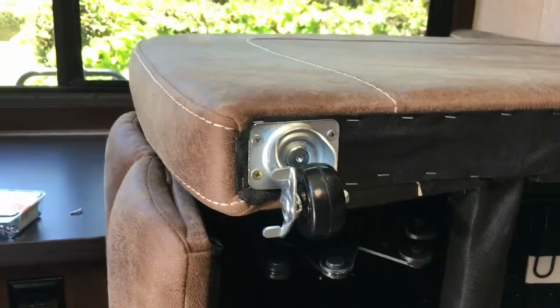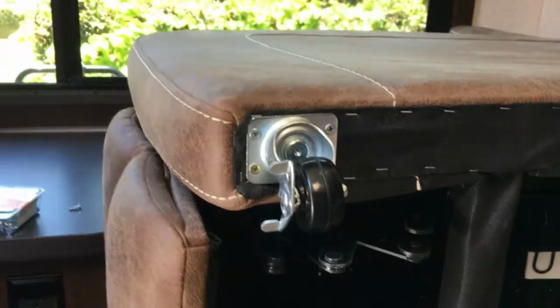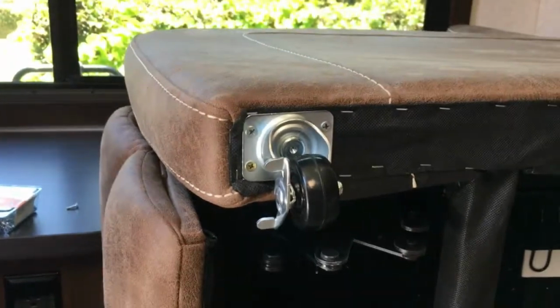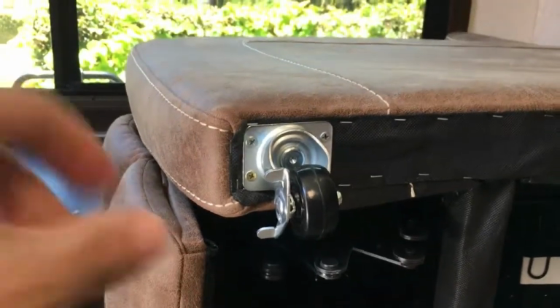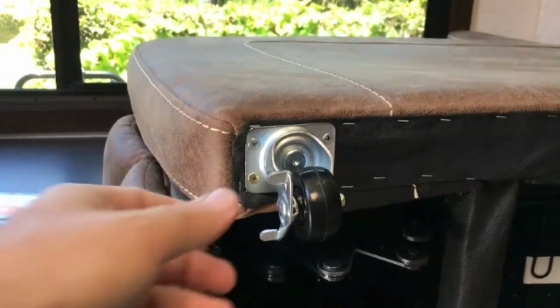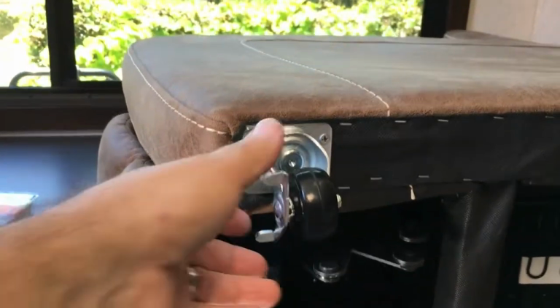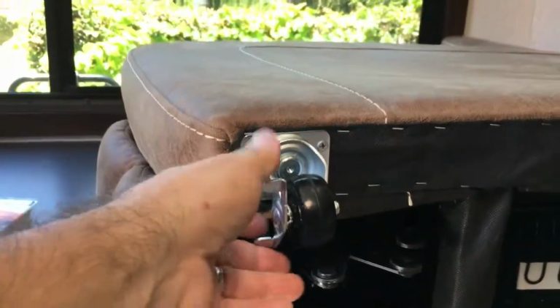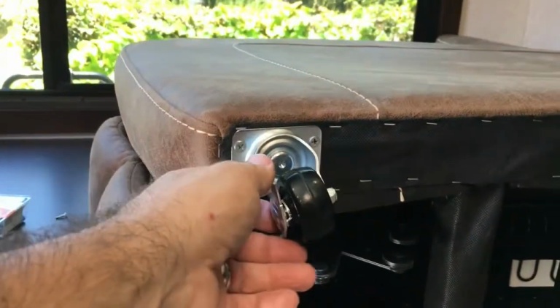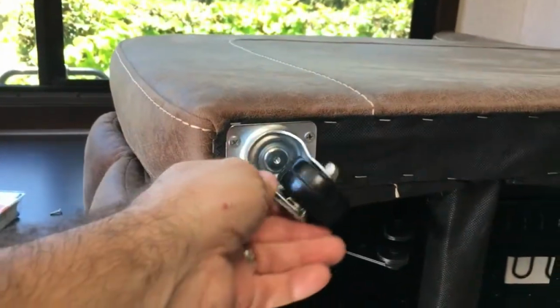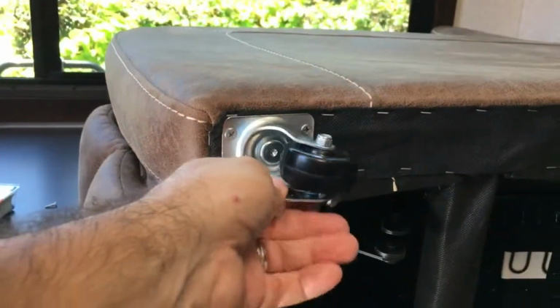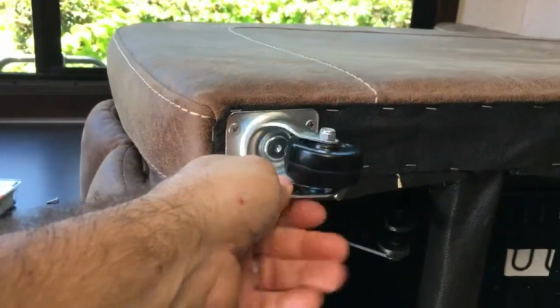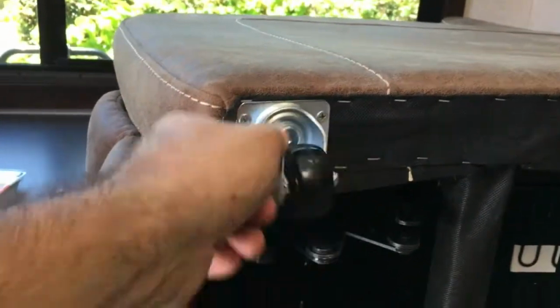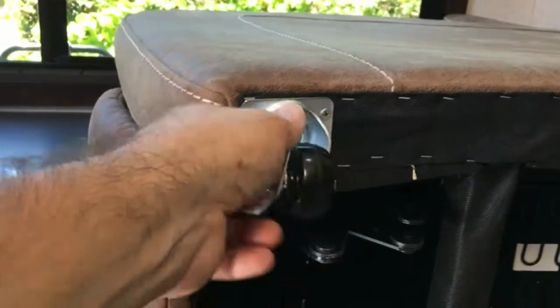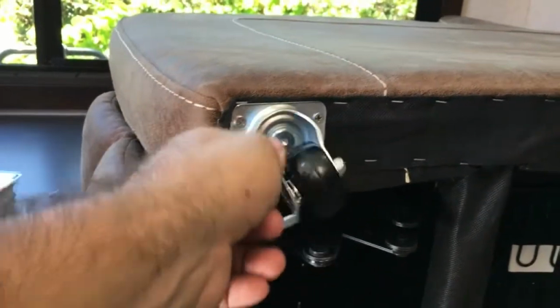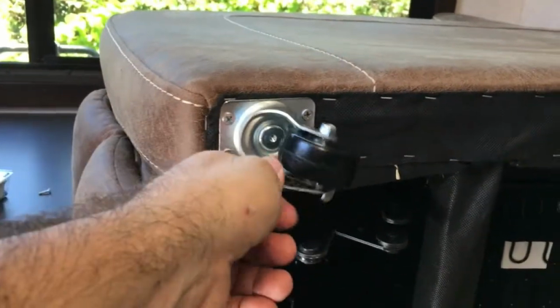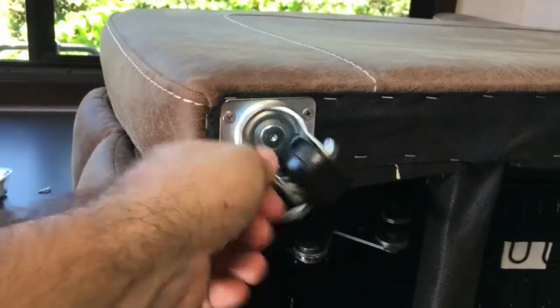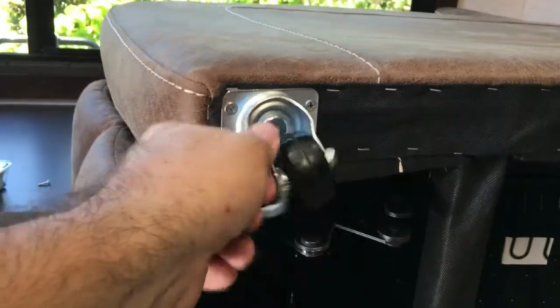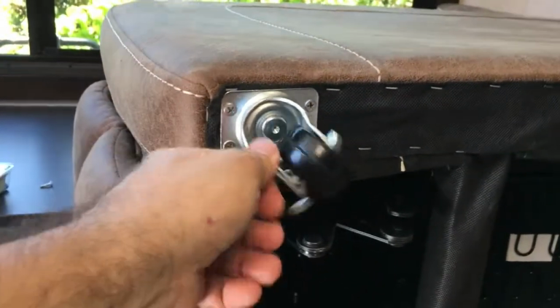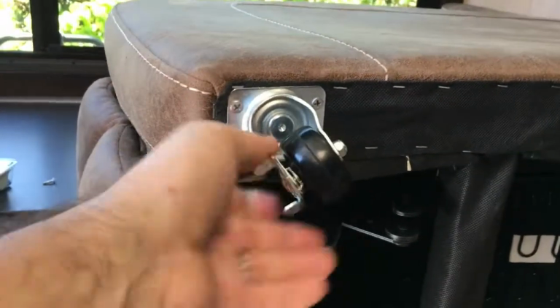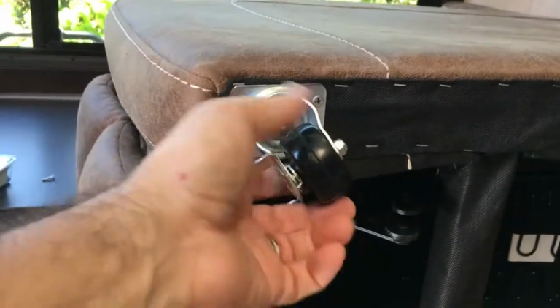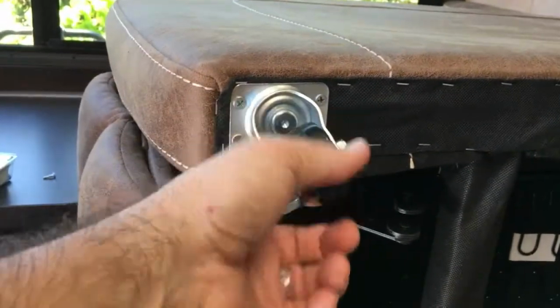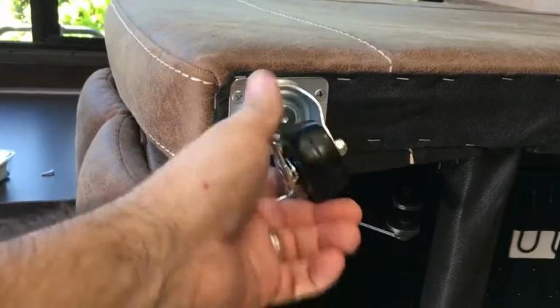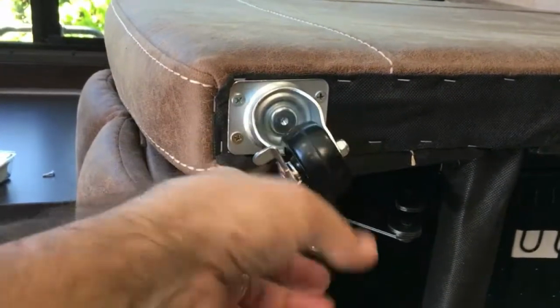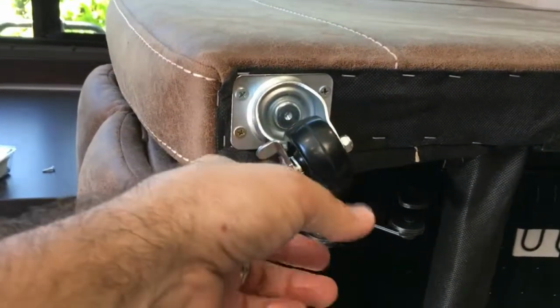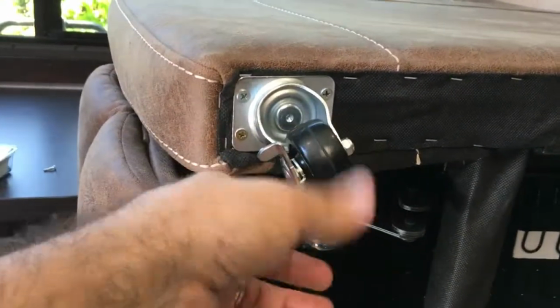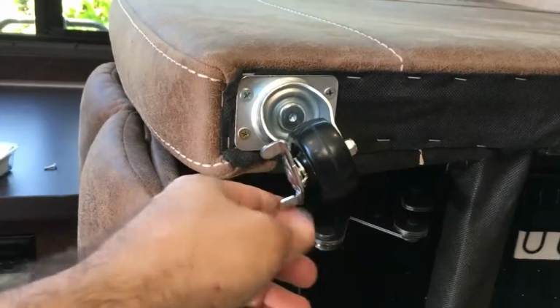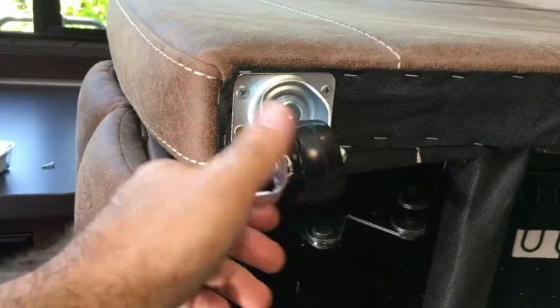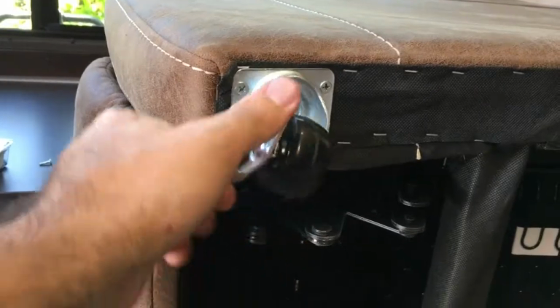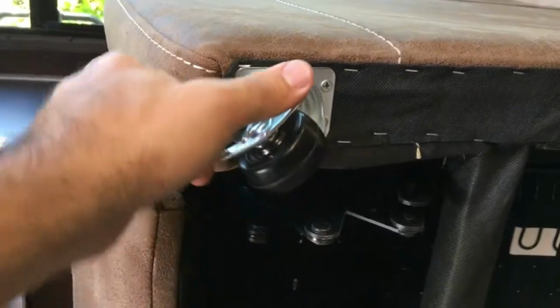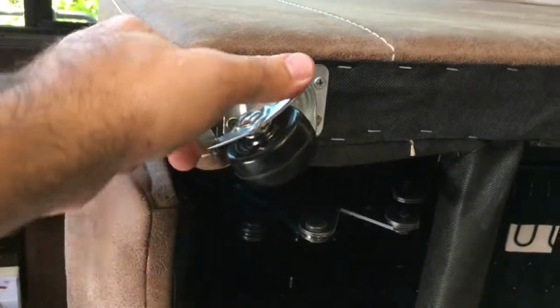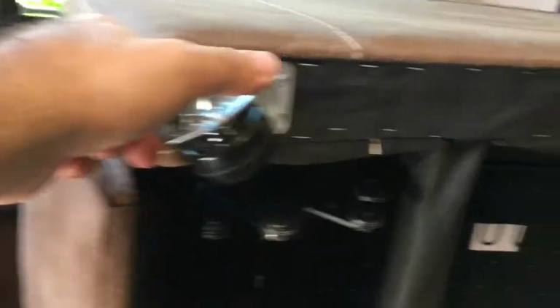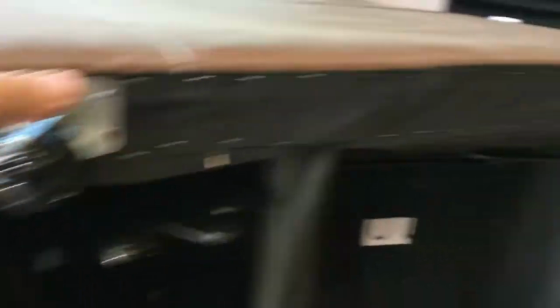All right, we got them installed. The front one's a swivel with a little lock on here.